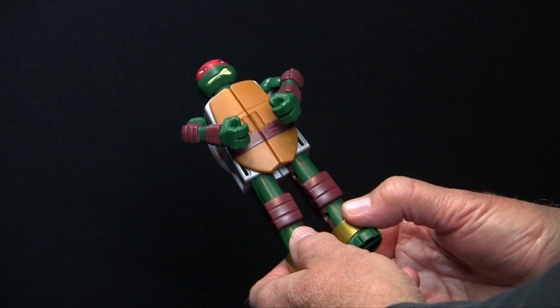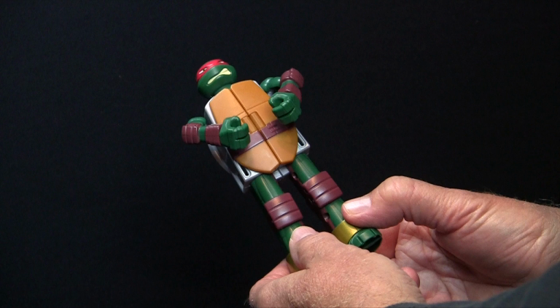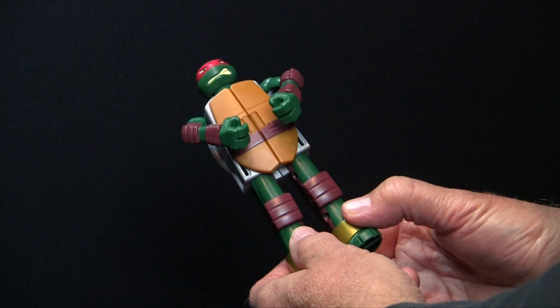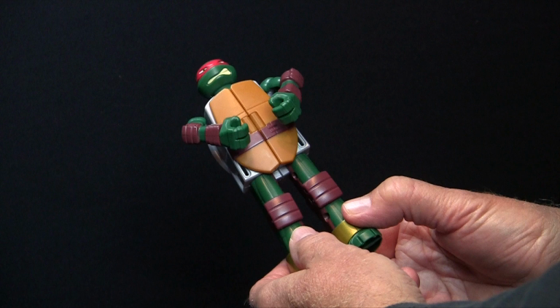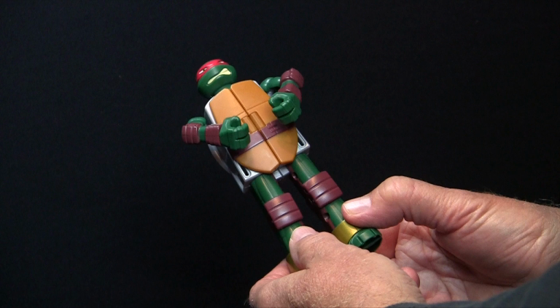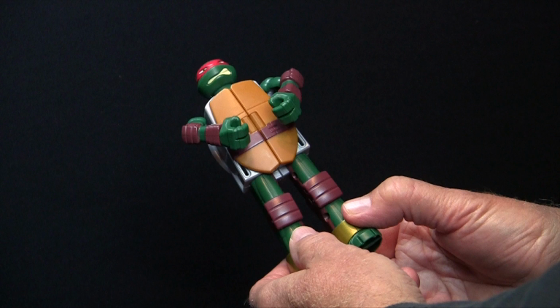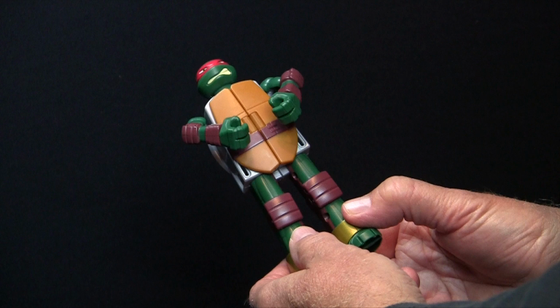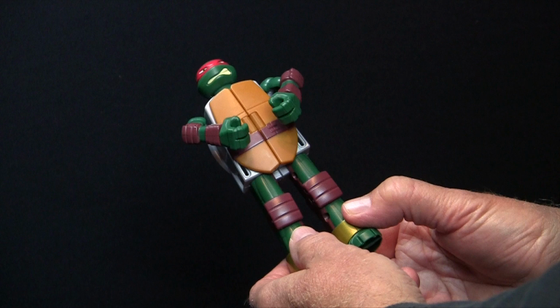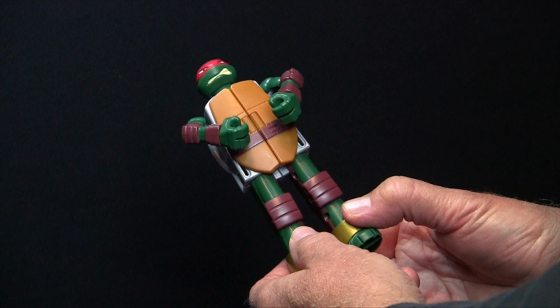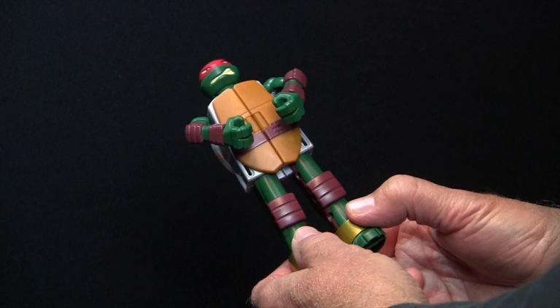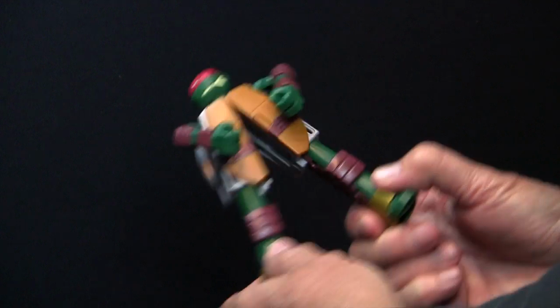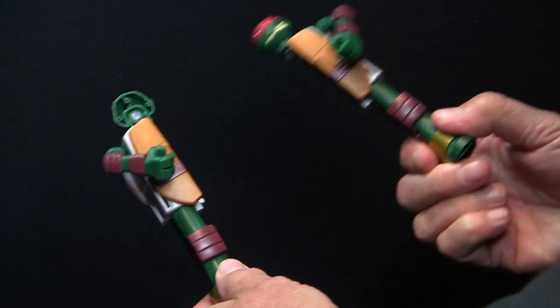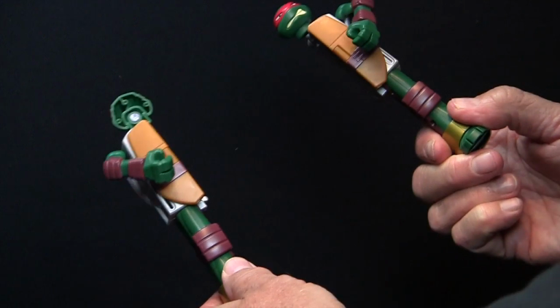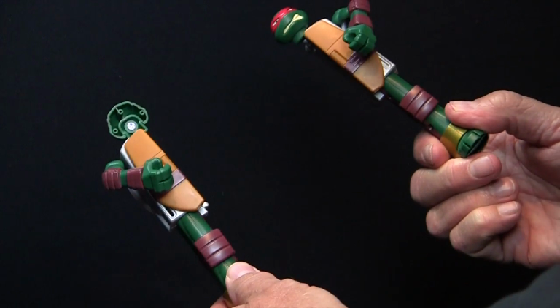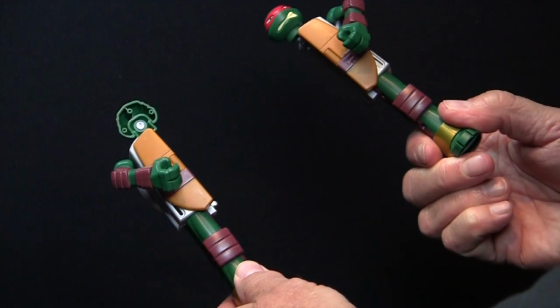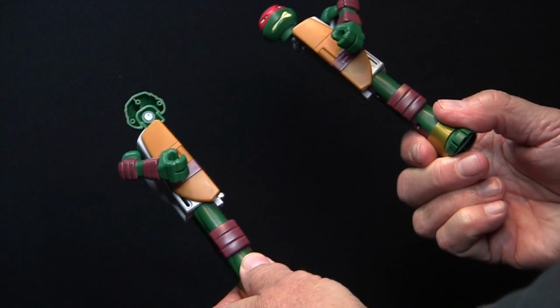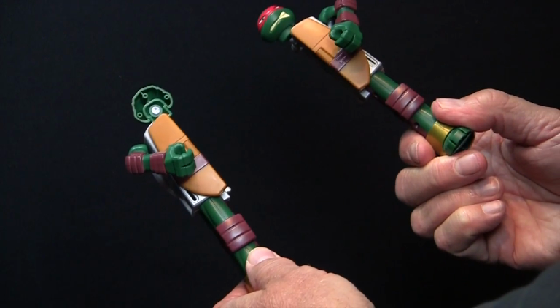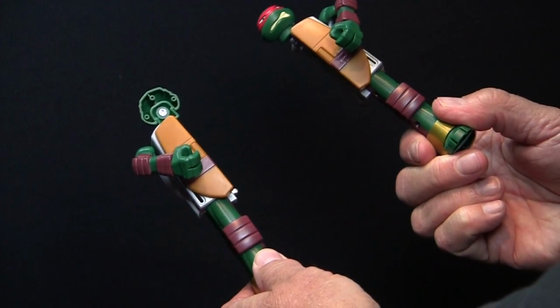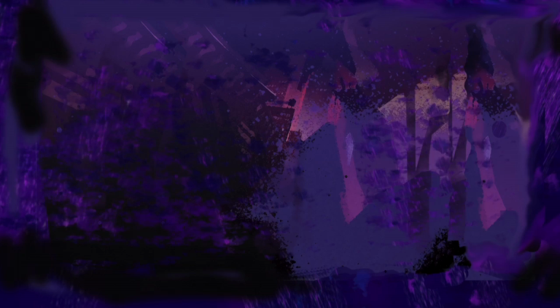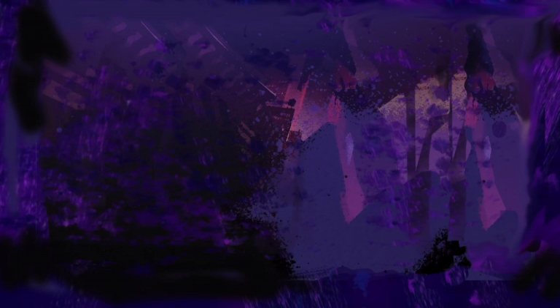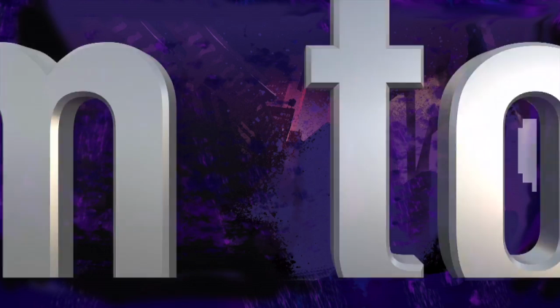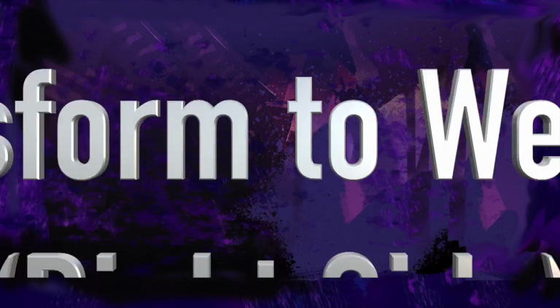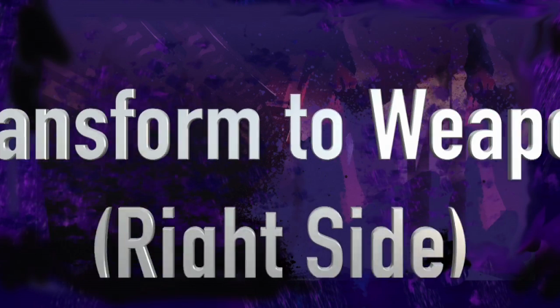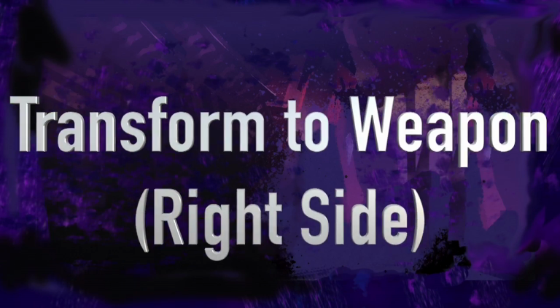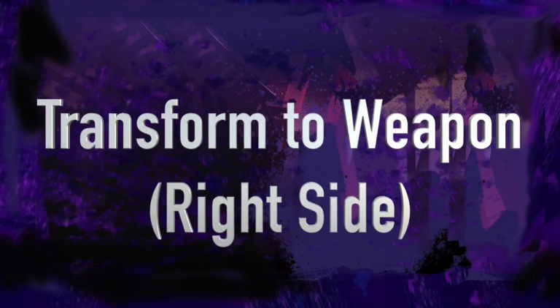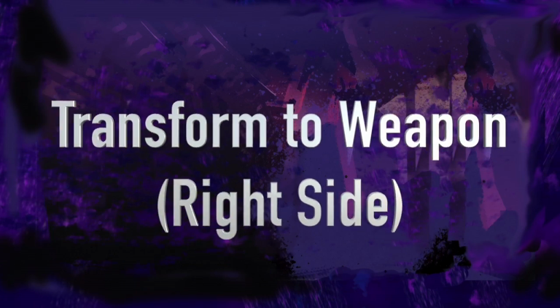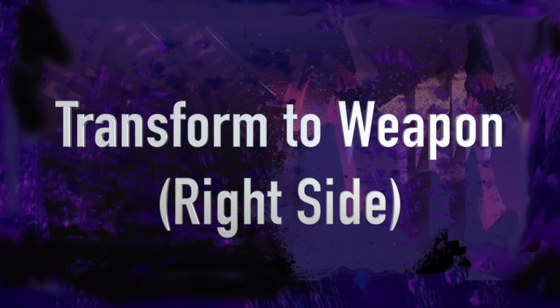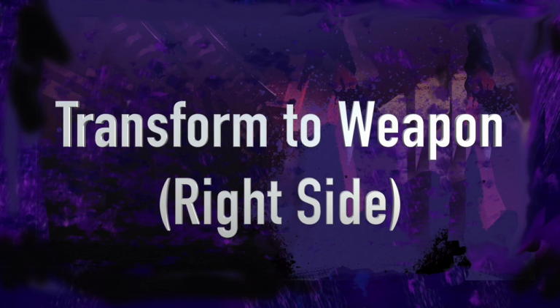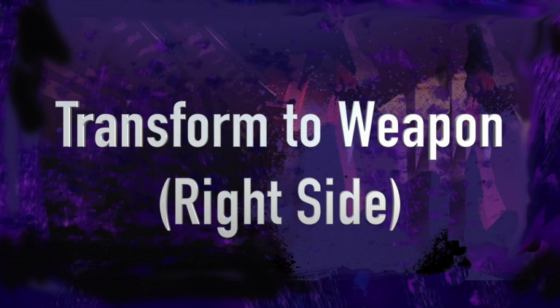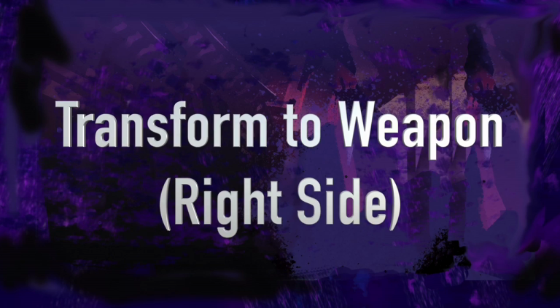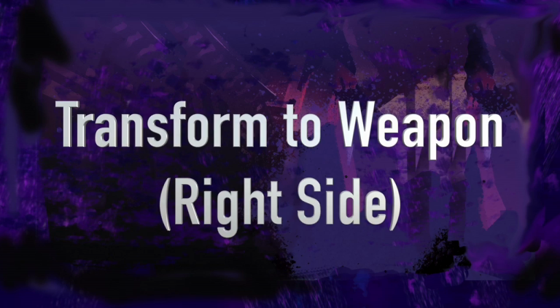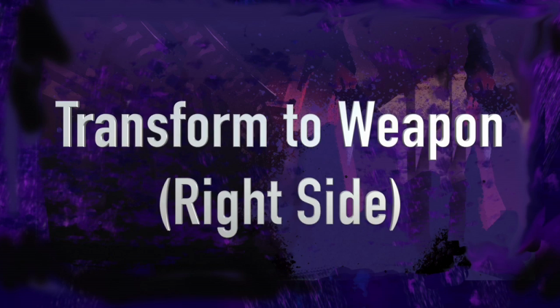First, hold the legs and pull the figure apart. We'll transform the right side first.